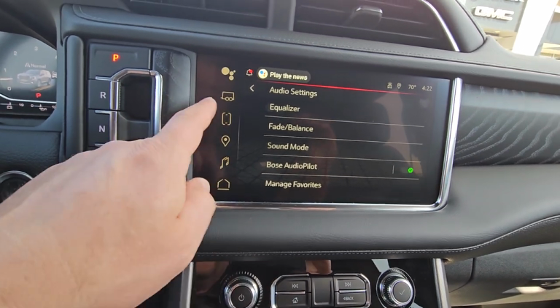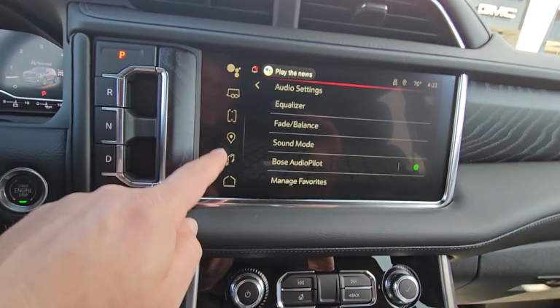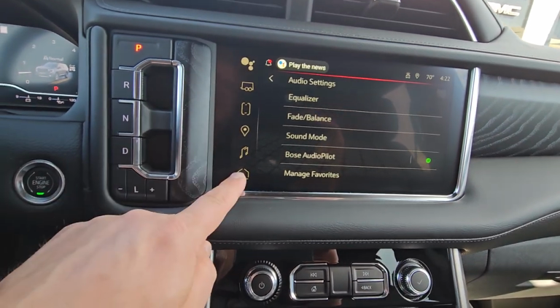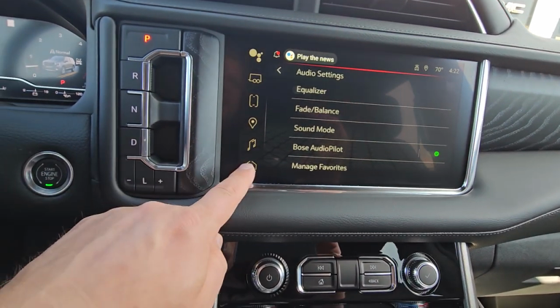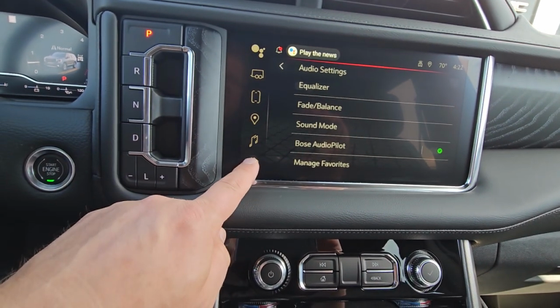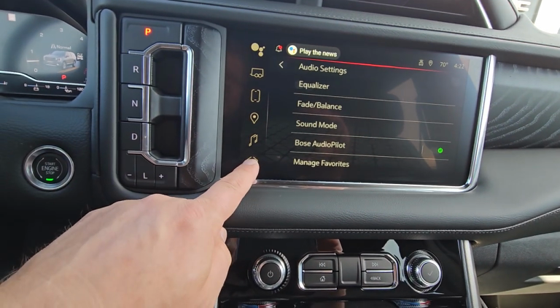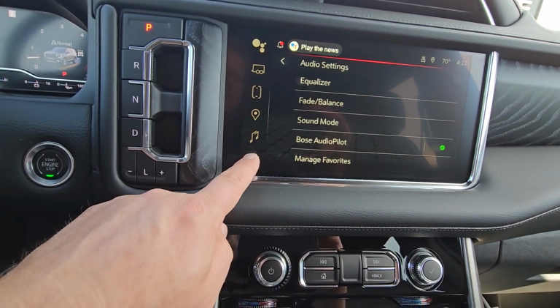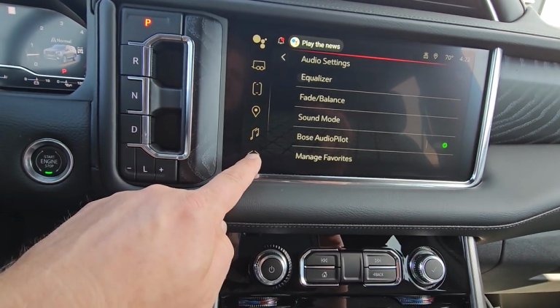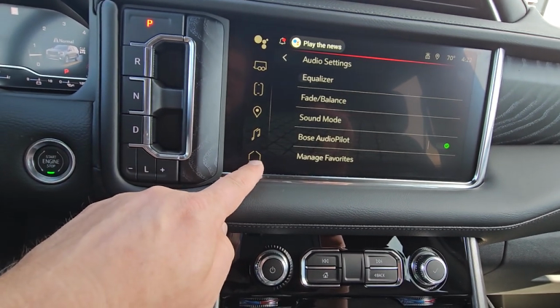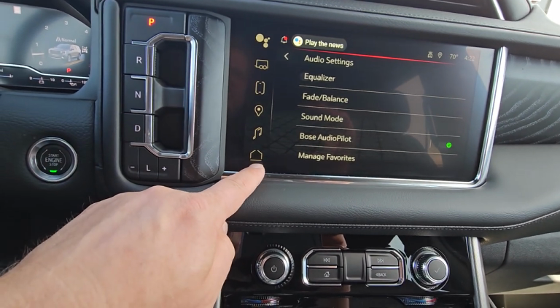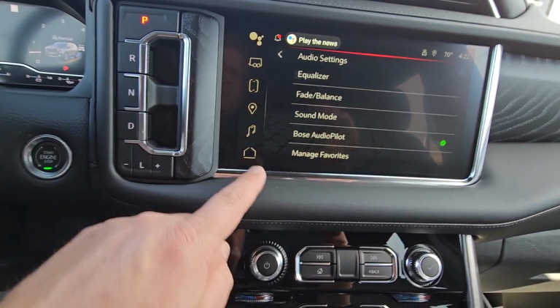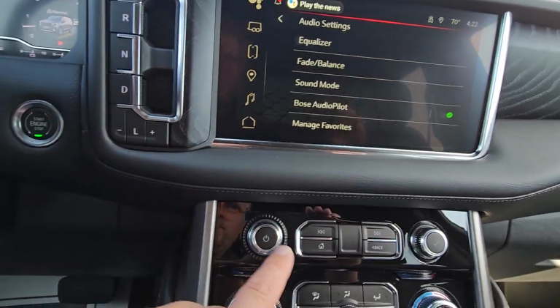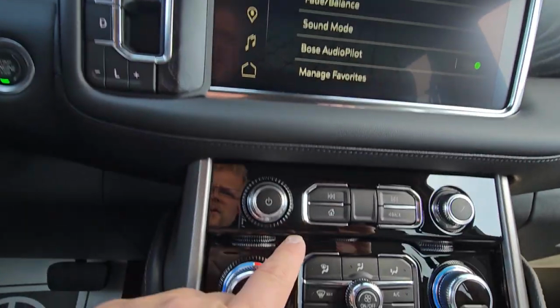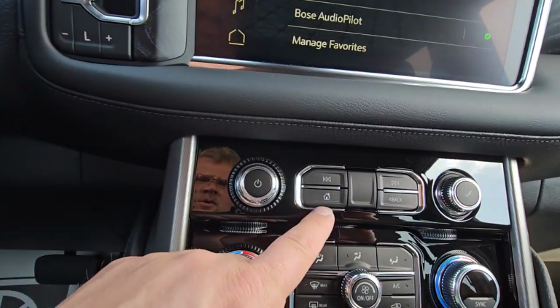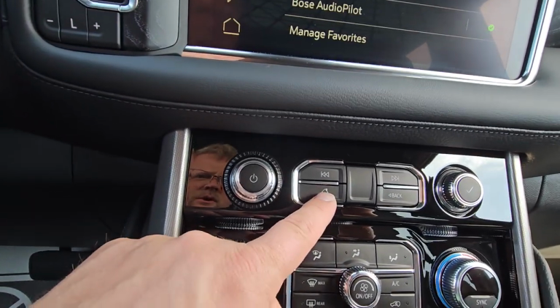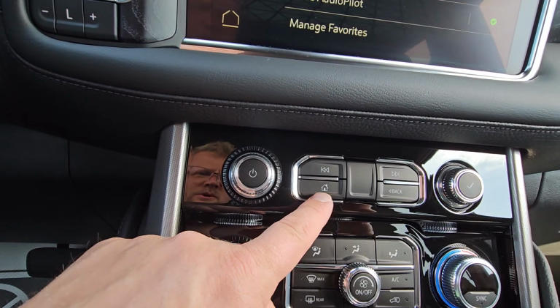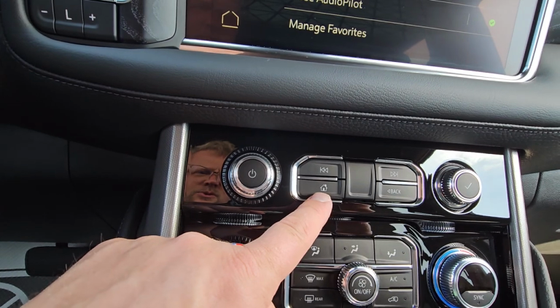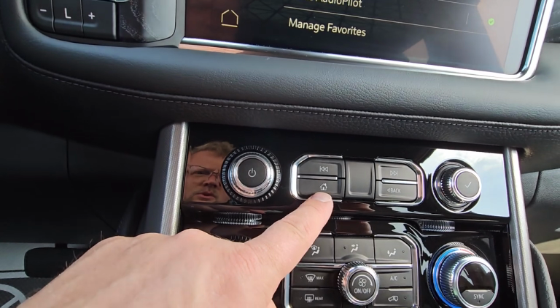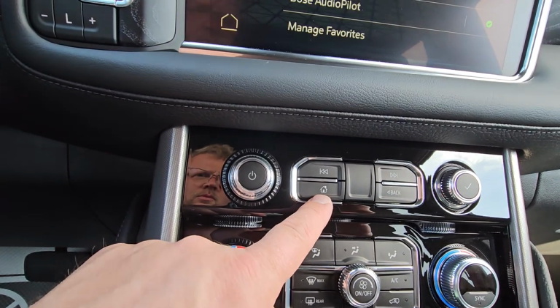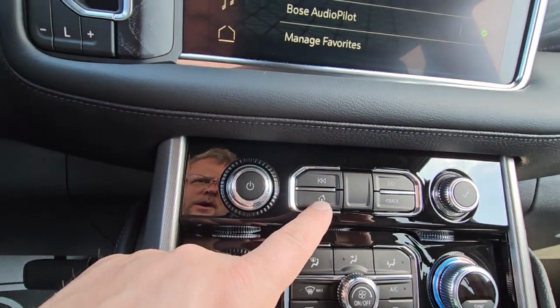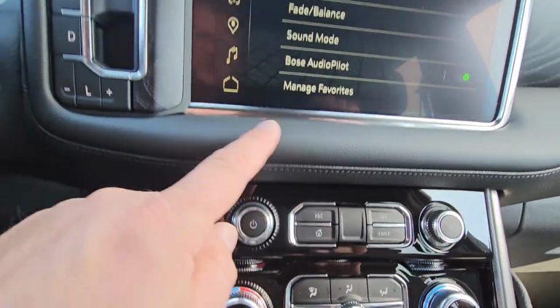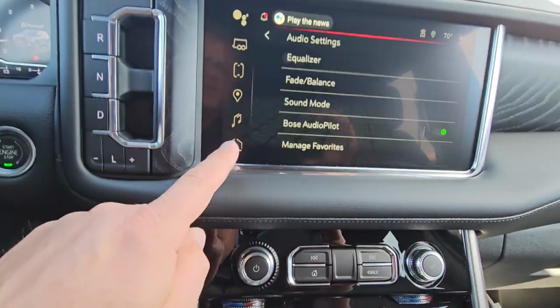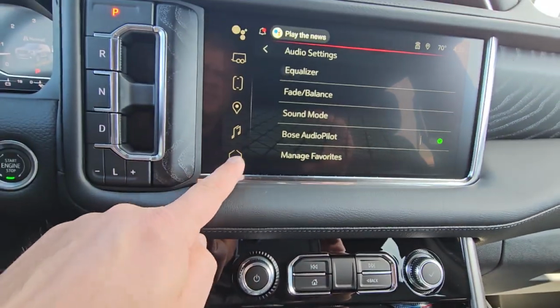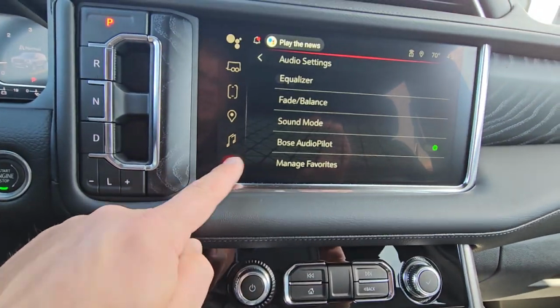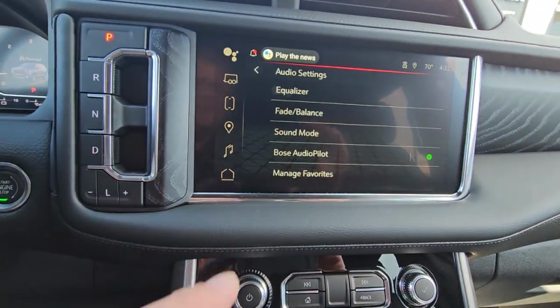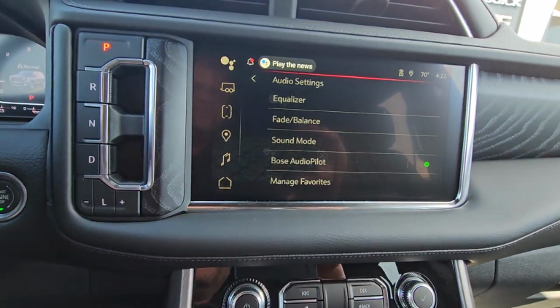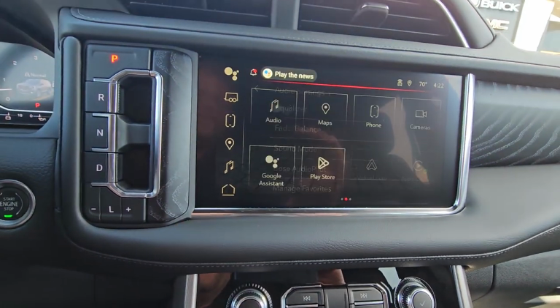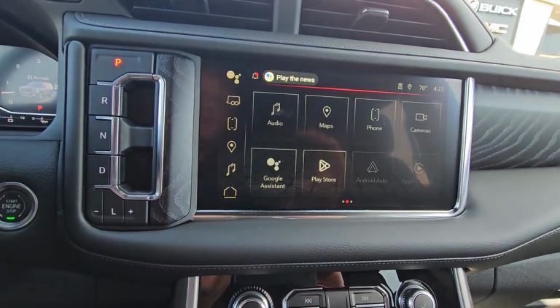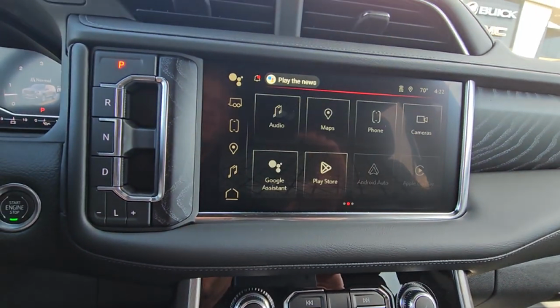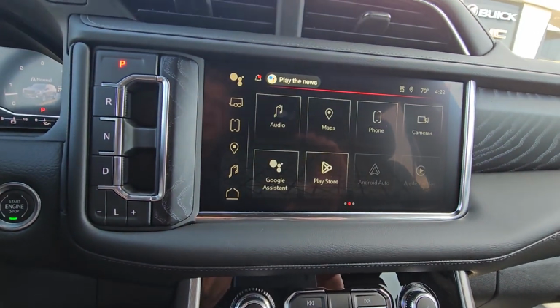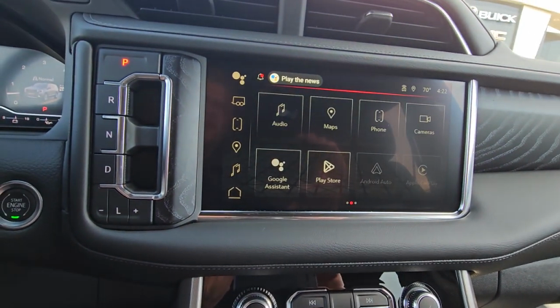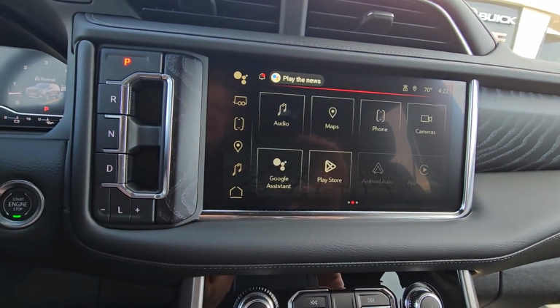Go back home. Here's your home button, or here's also your home button over here. Either one will bring you back to the home screen.